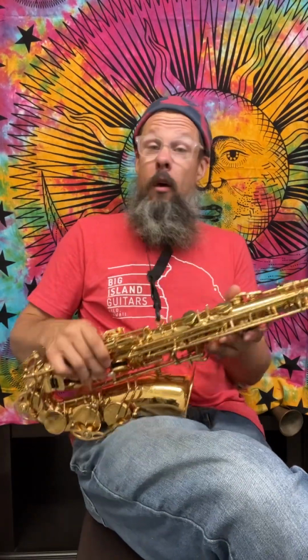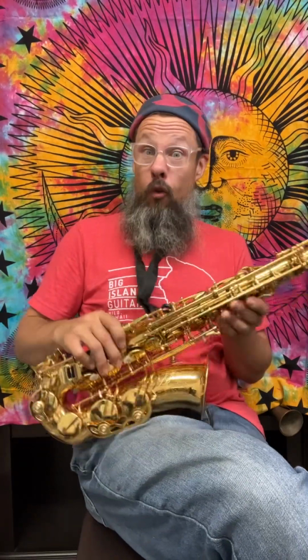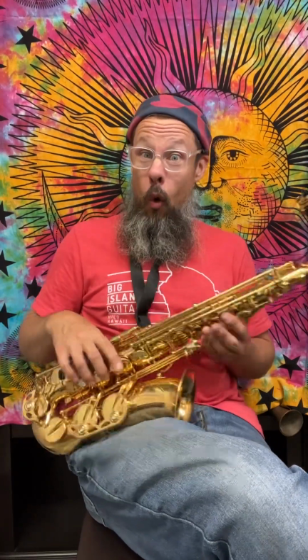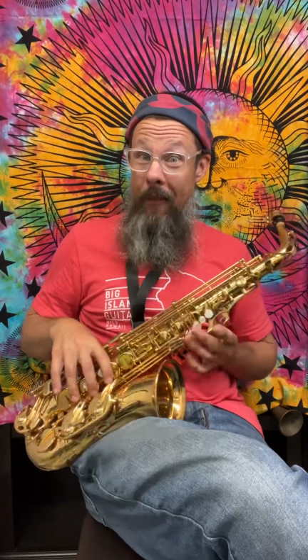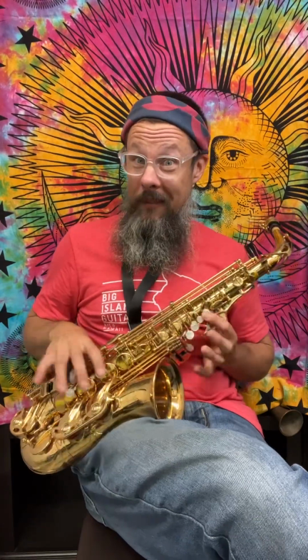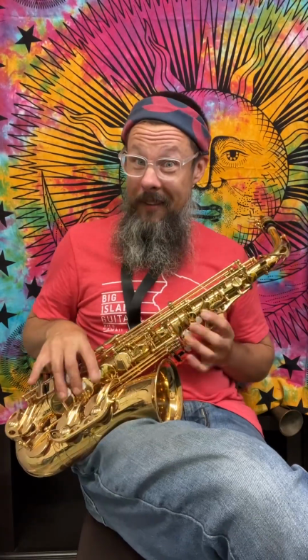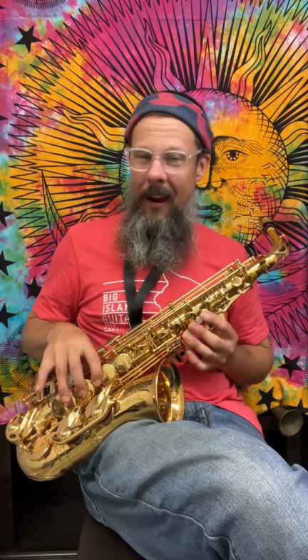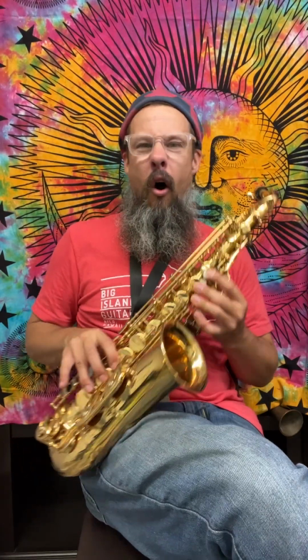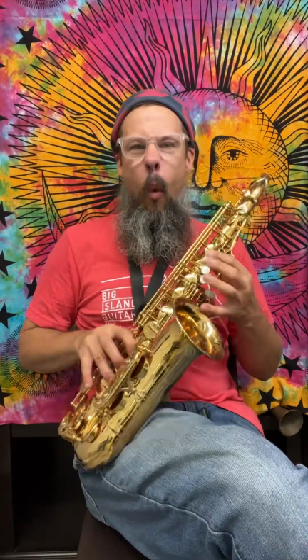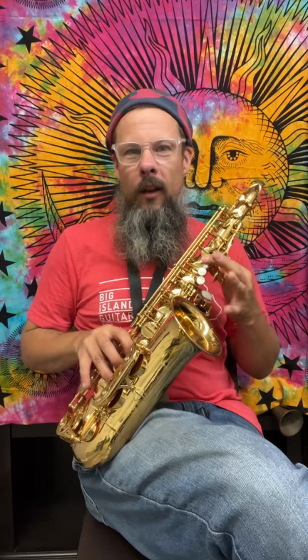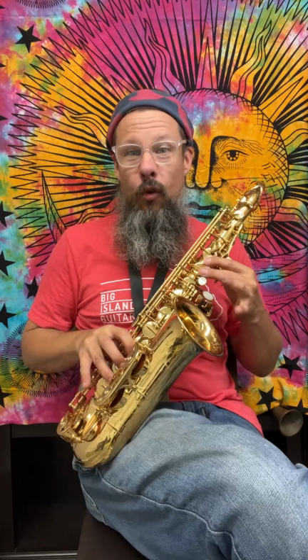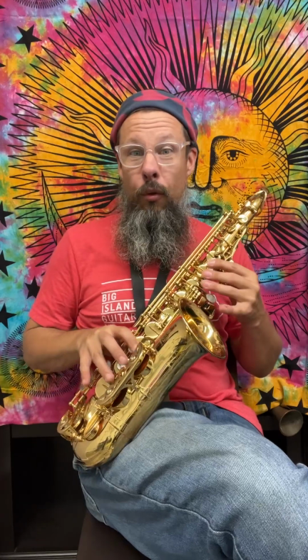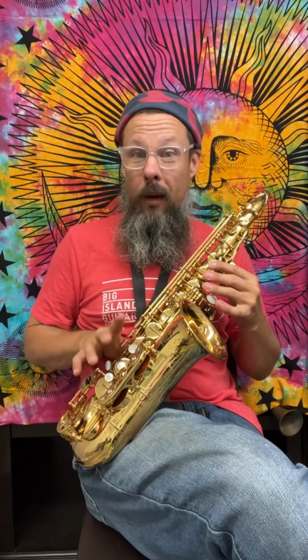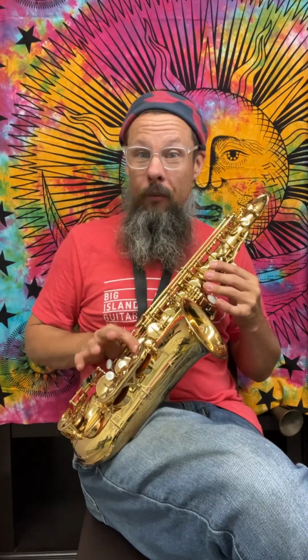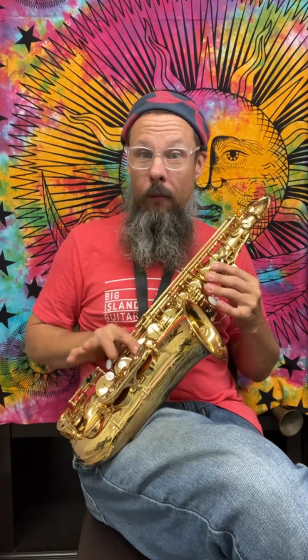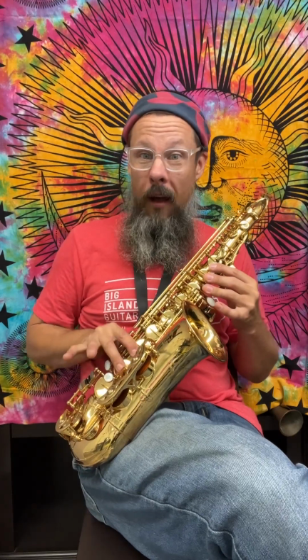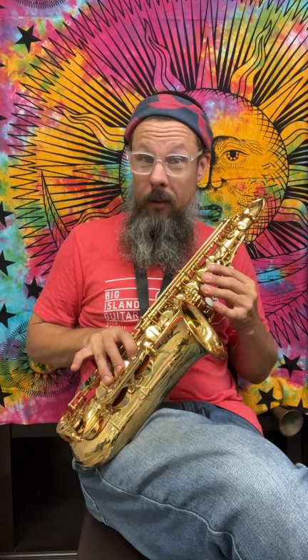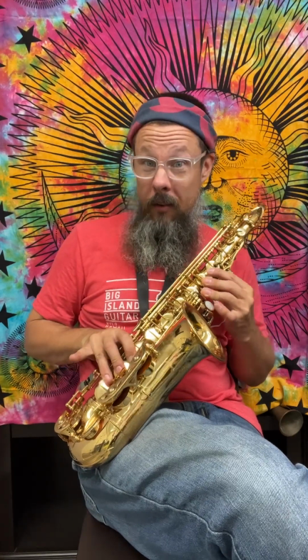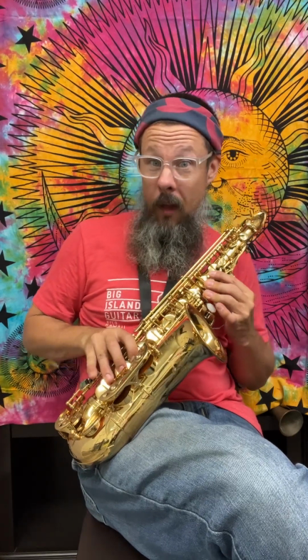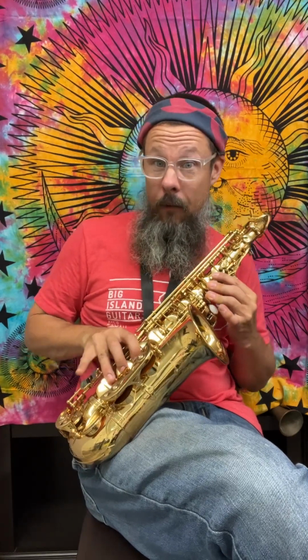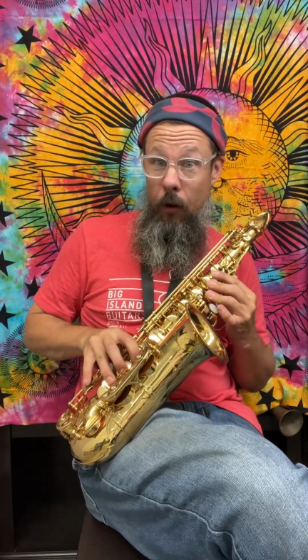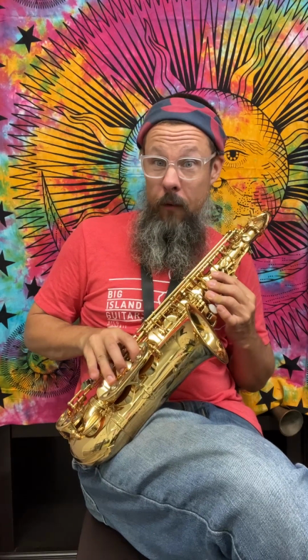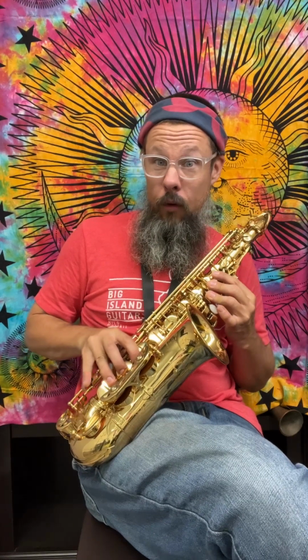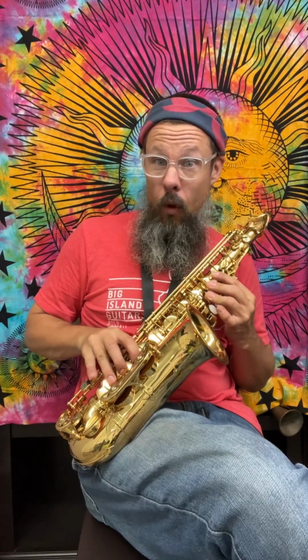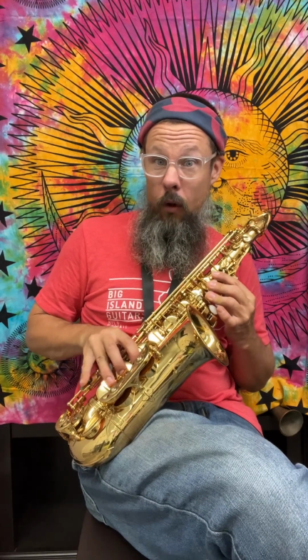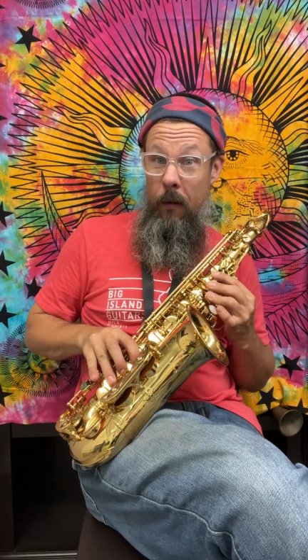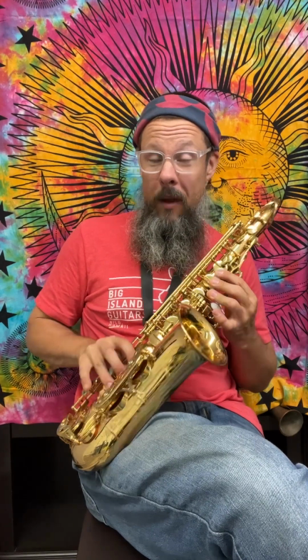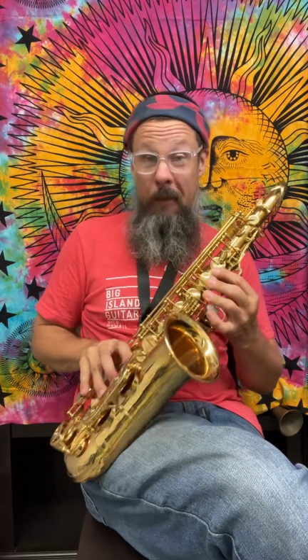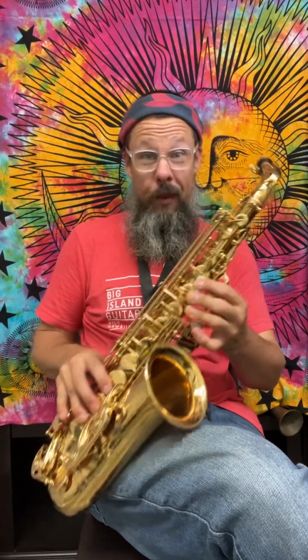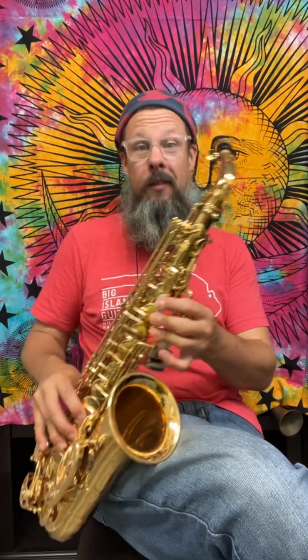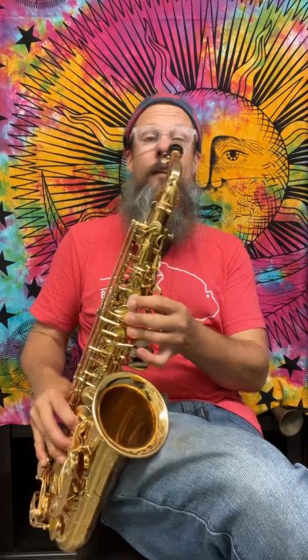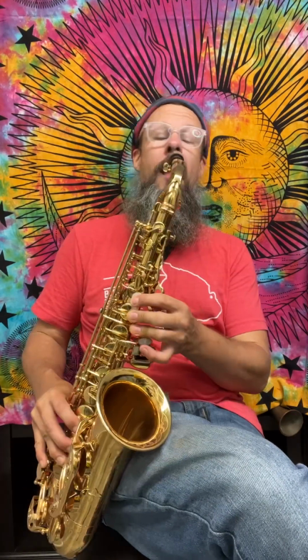Having said that, counting one, two, three, four, five, six — and then our first of the two rollers with our pinky gives us an E-flat.